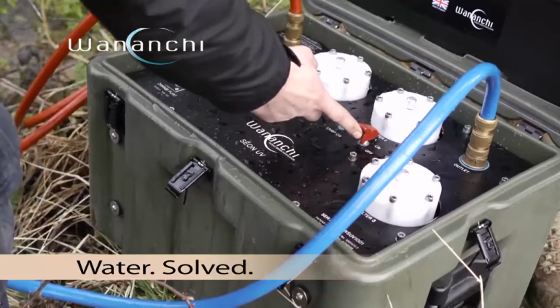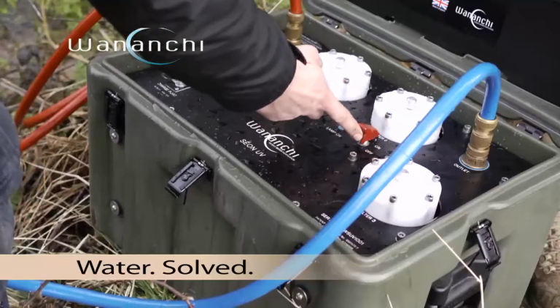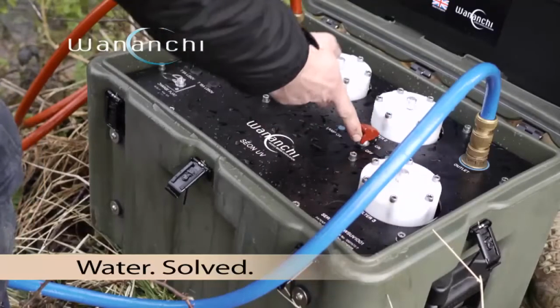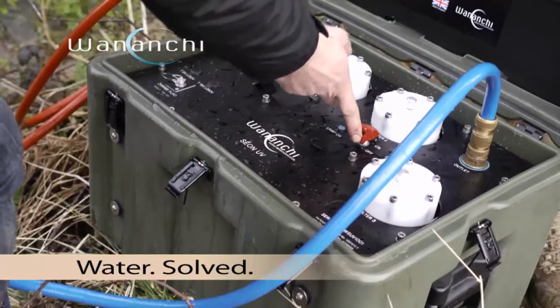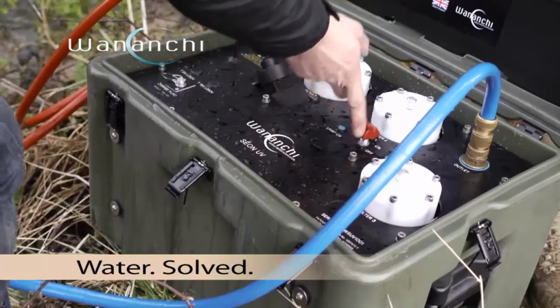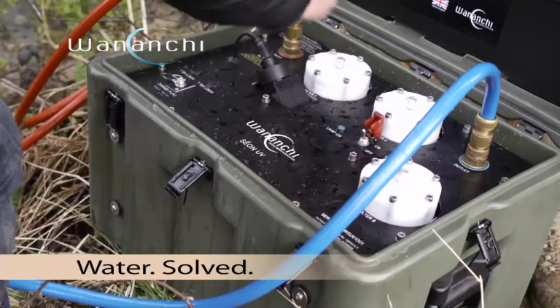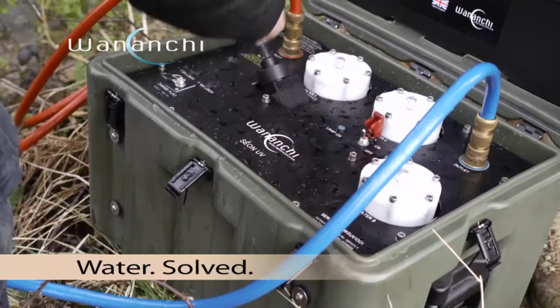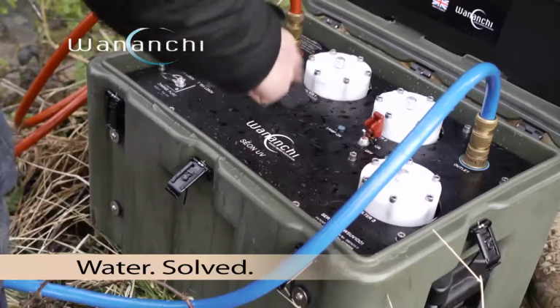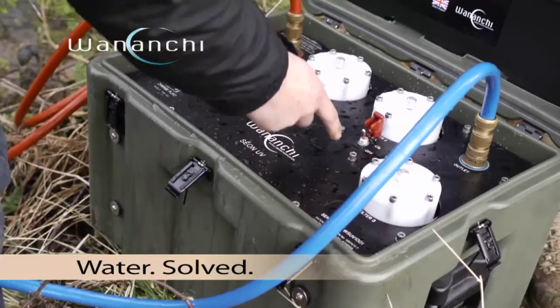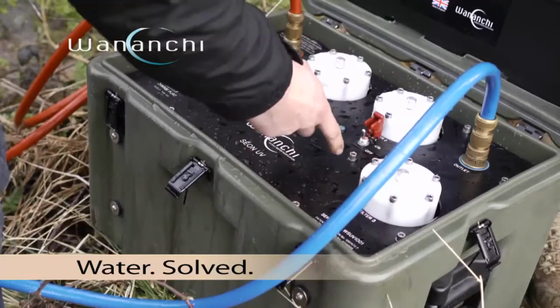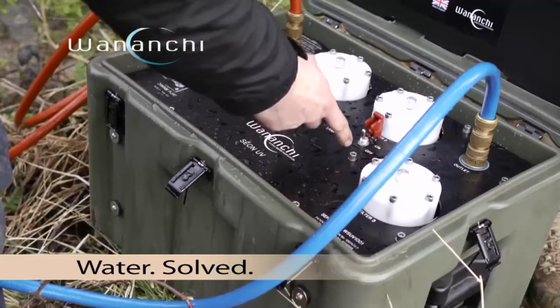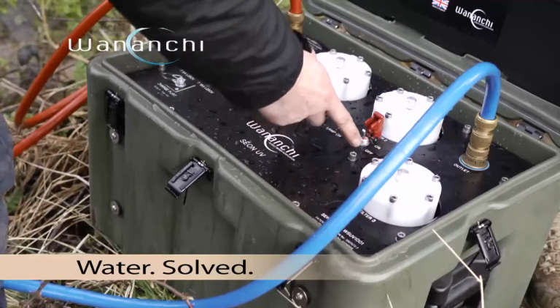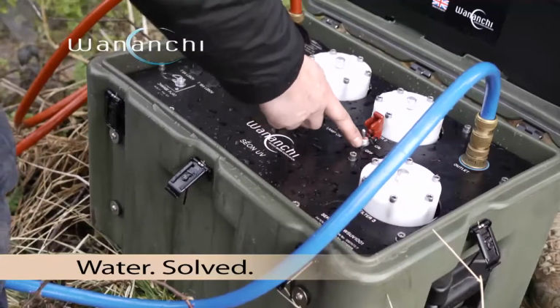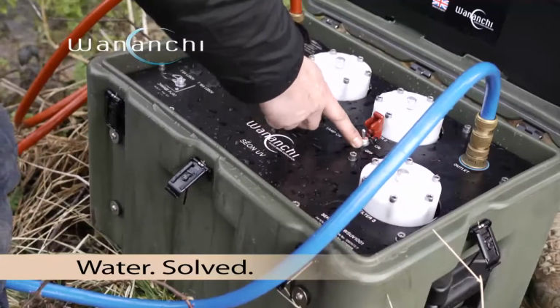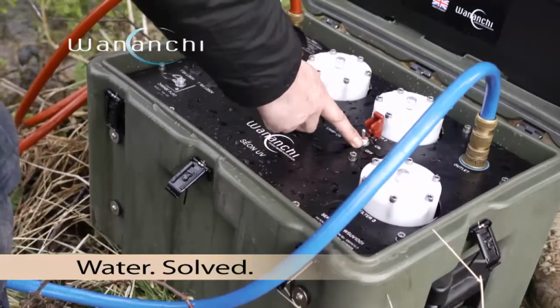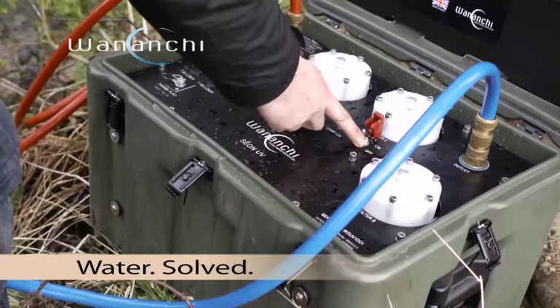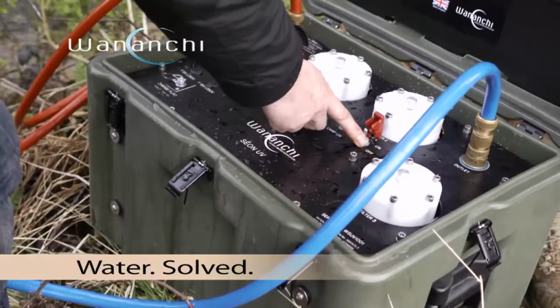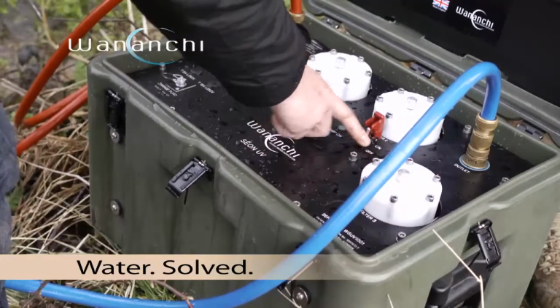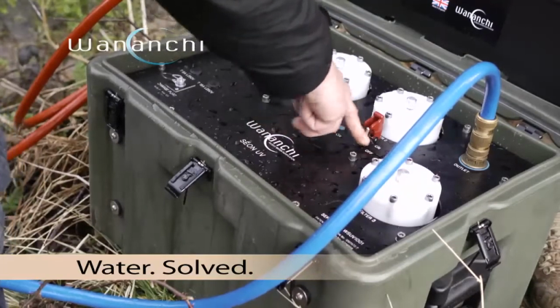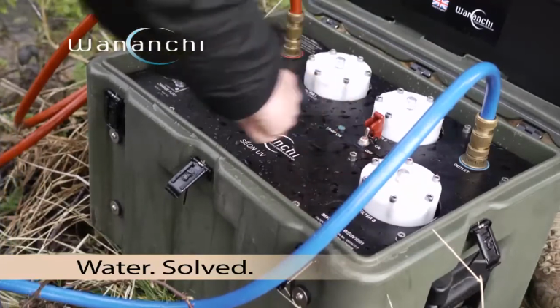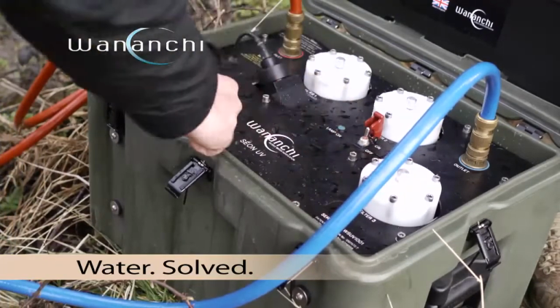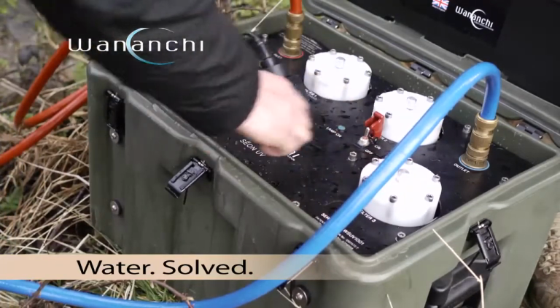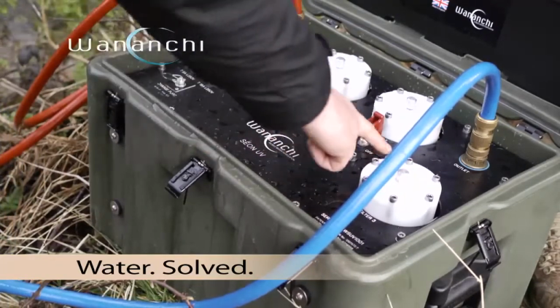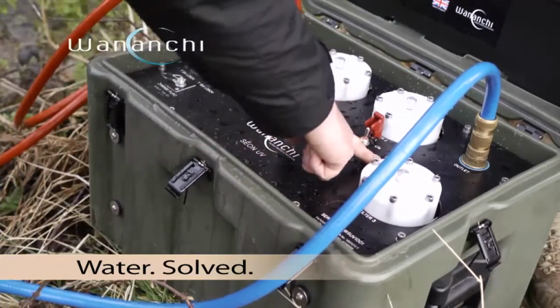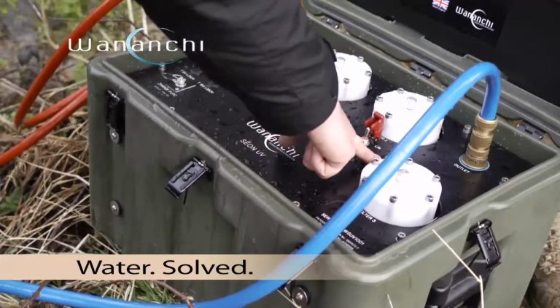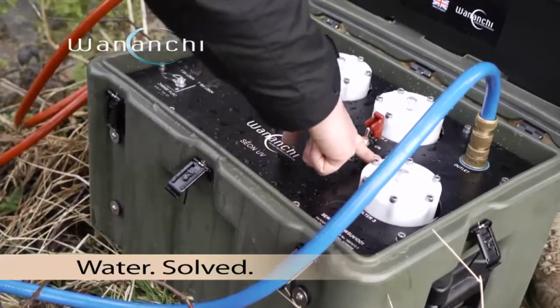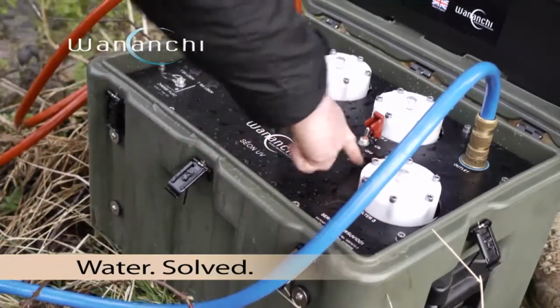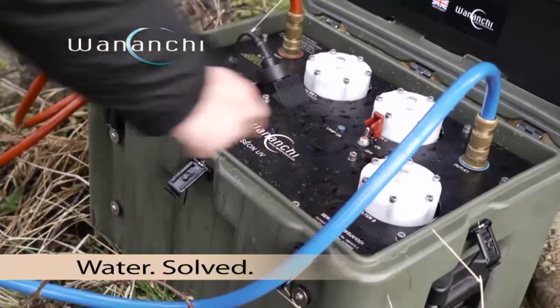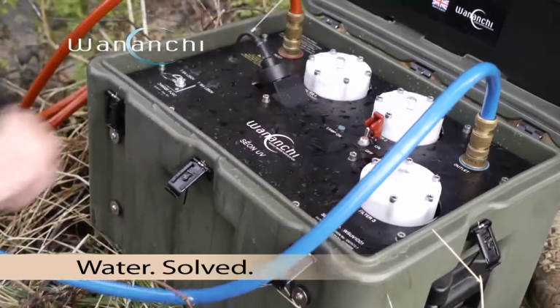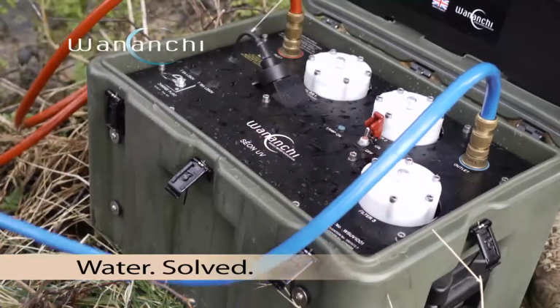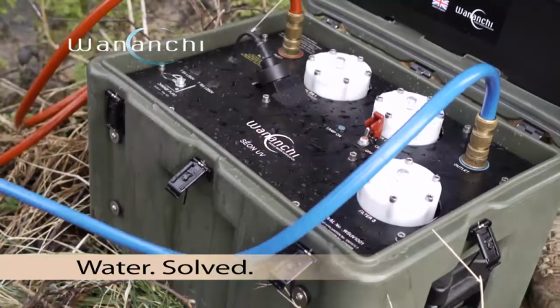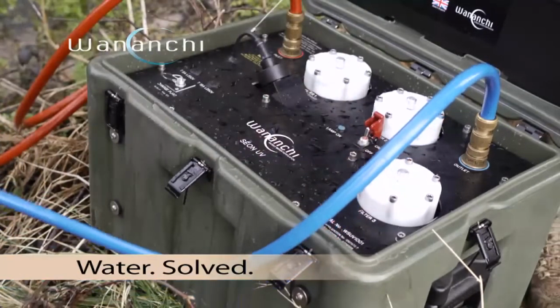We've got a safety red catch, just to switch it off easy. Switch it on, the power light comes on.